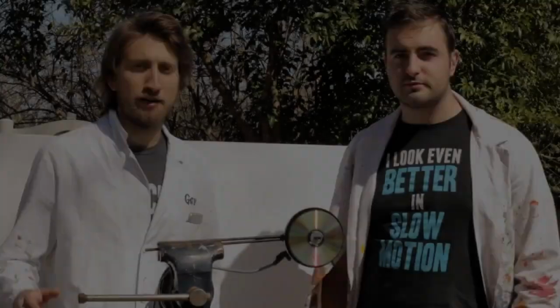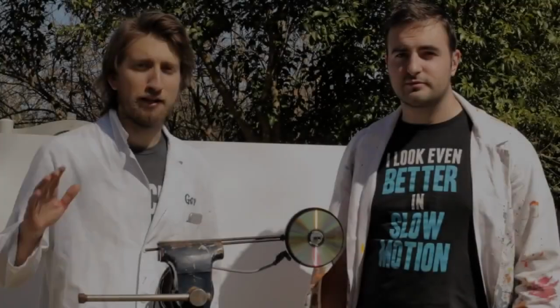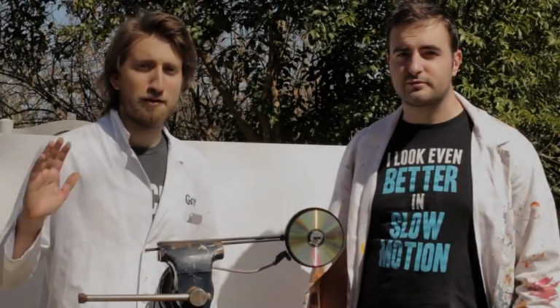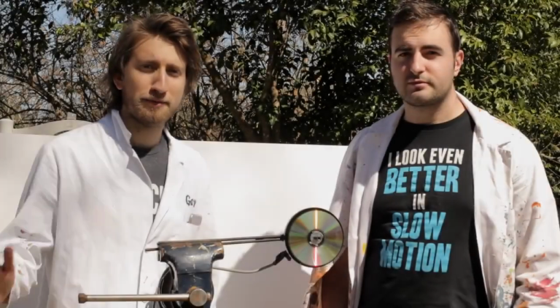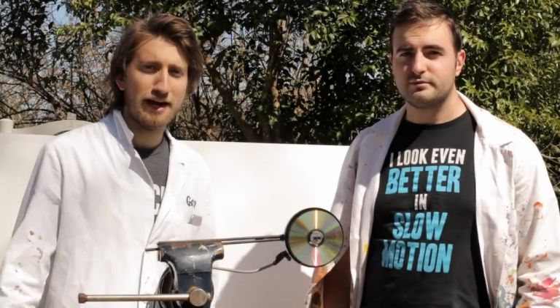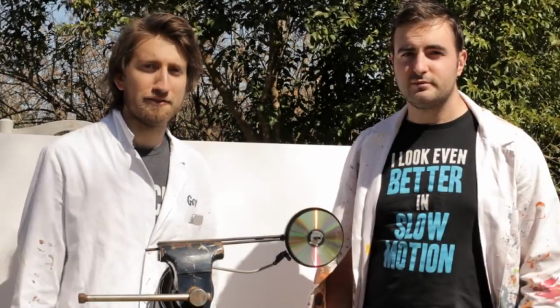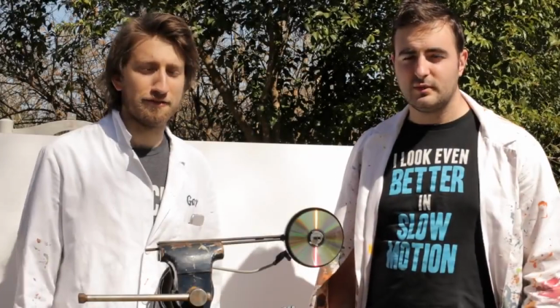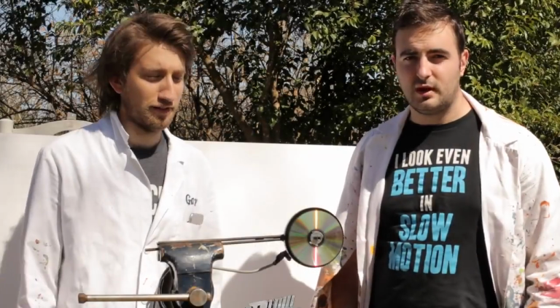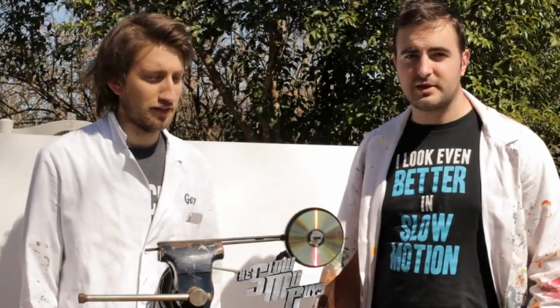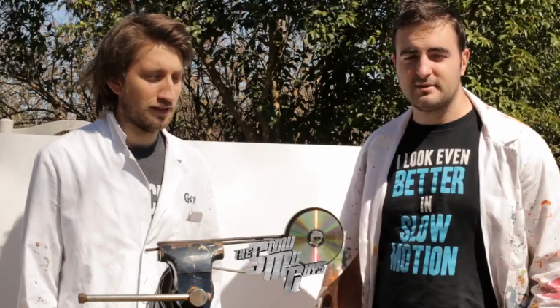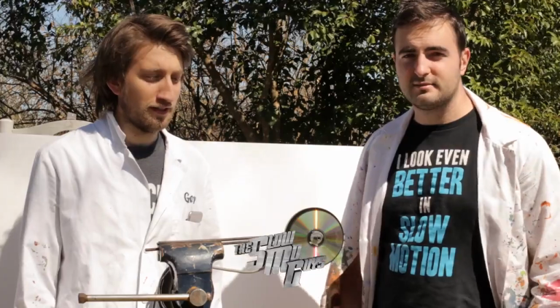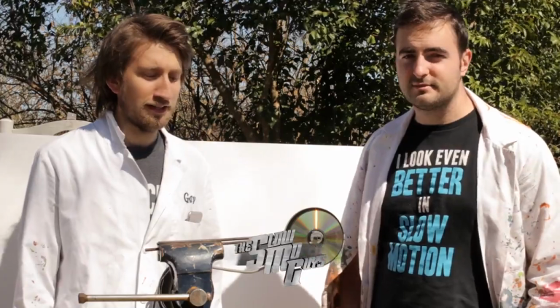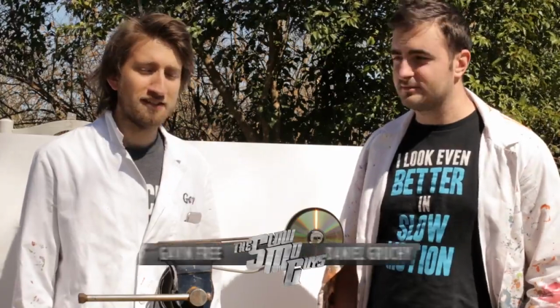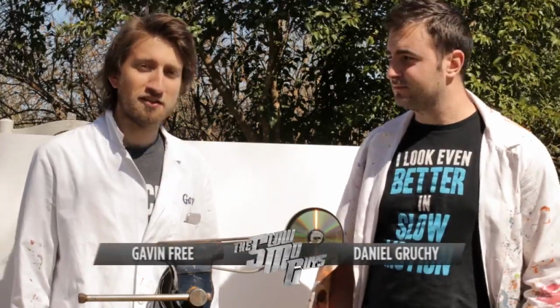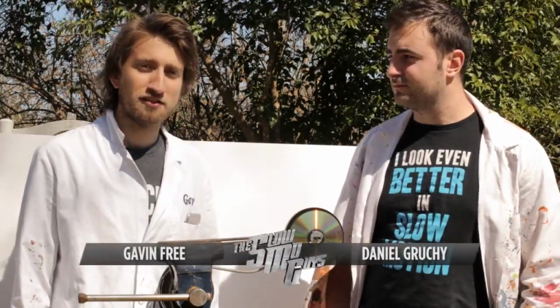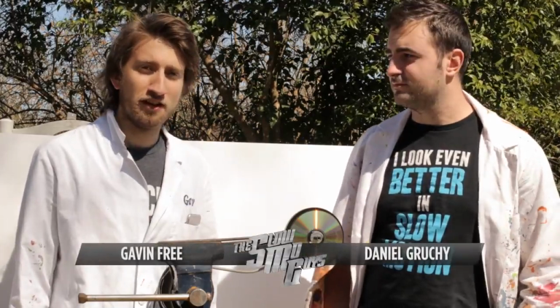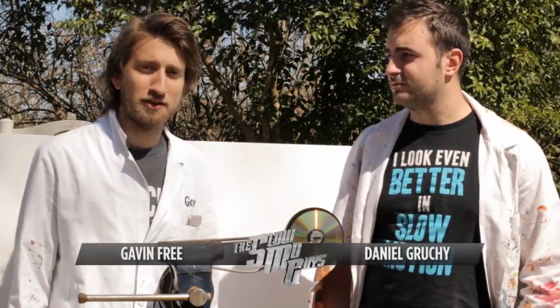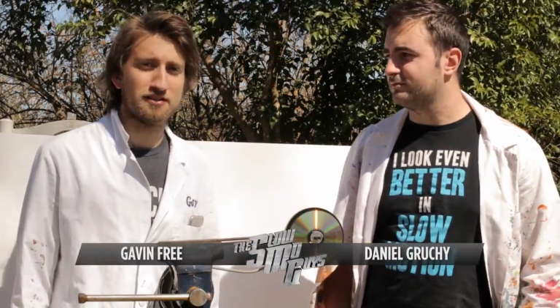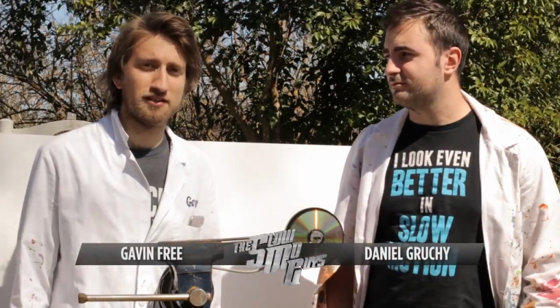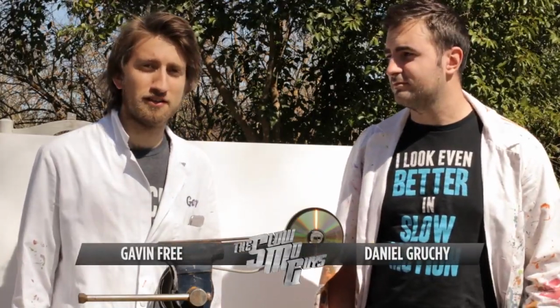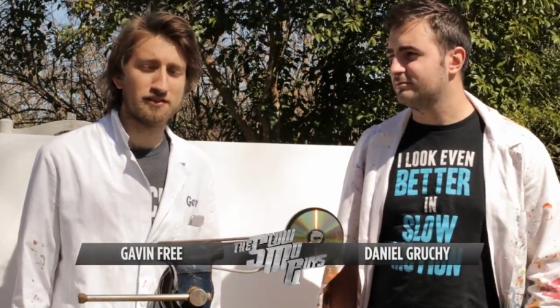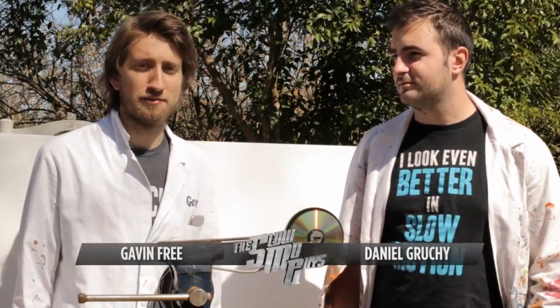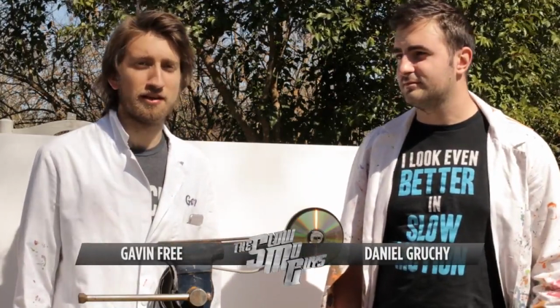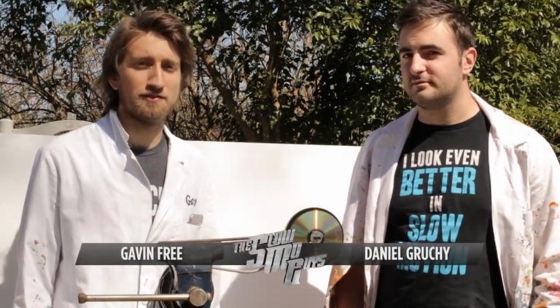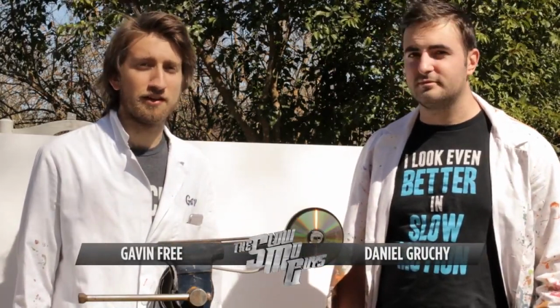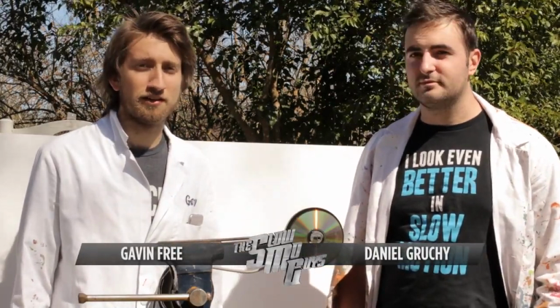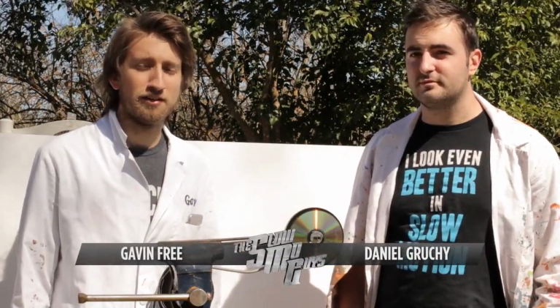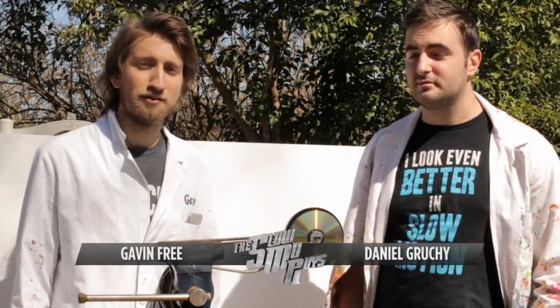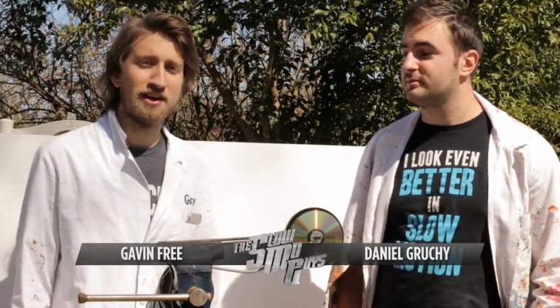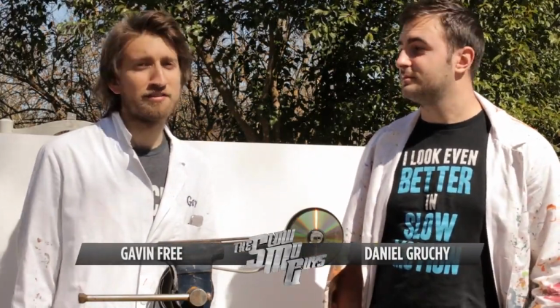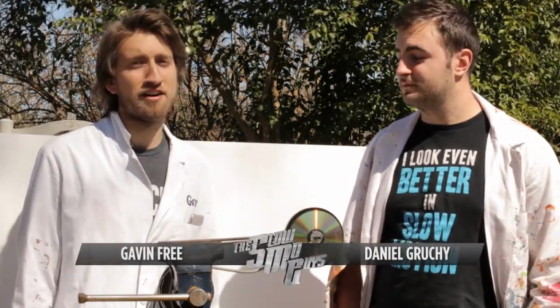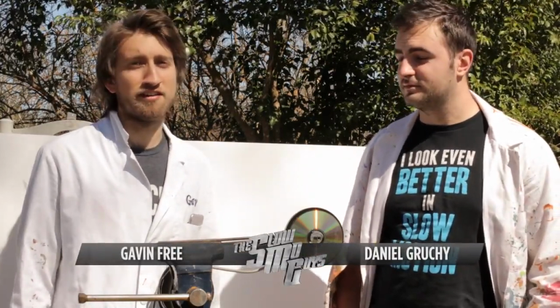Hello, I'm Gav. I'm Dan. And this is the slowest slow-mo guys video we've ever done.